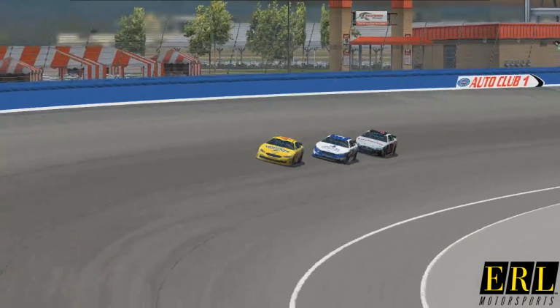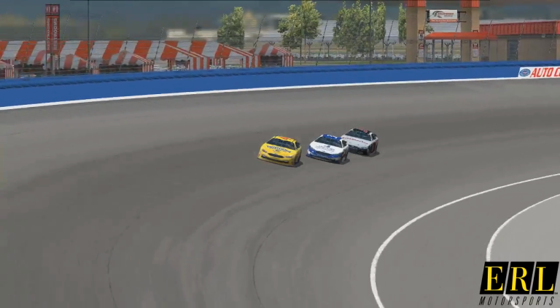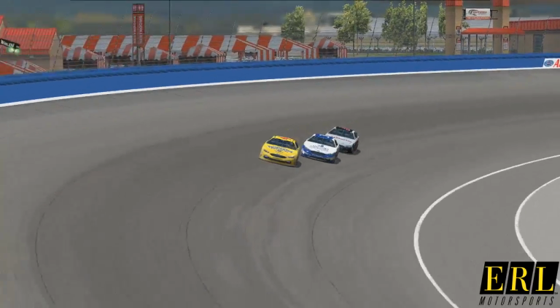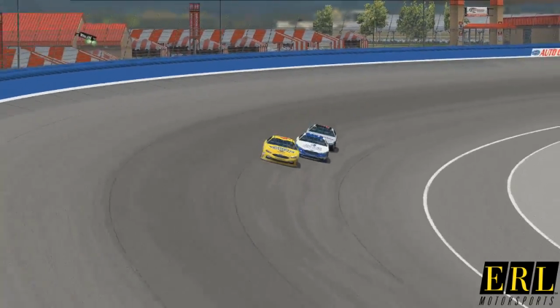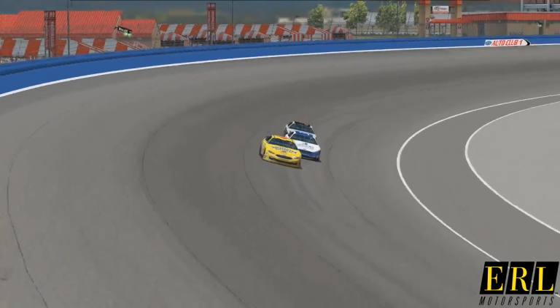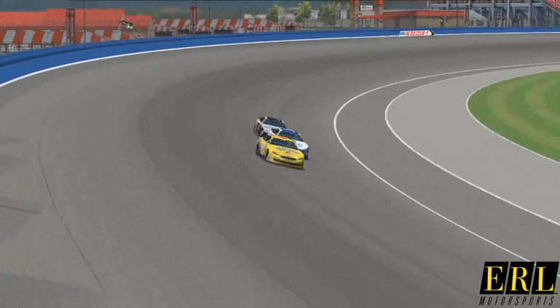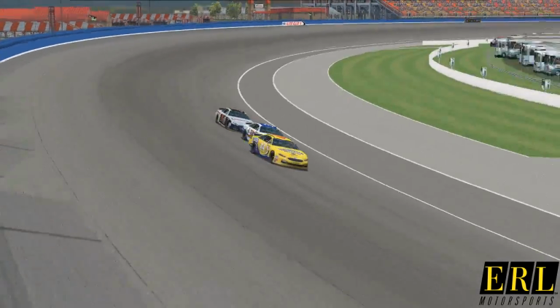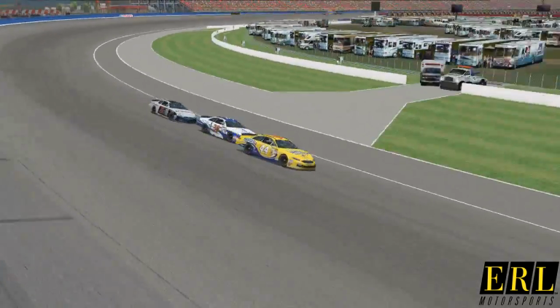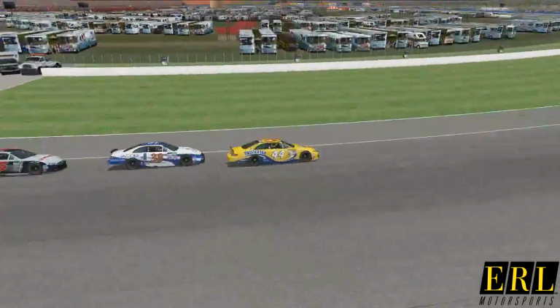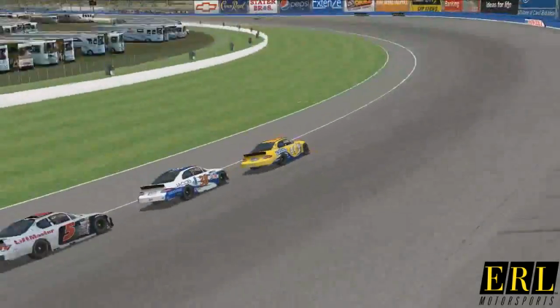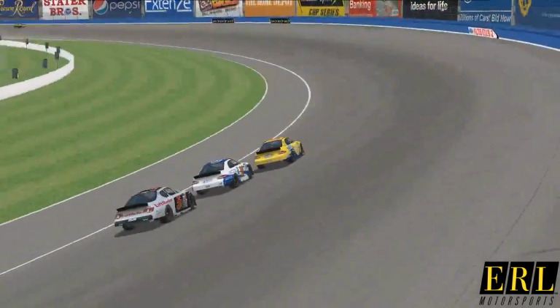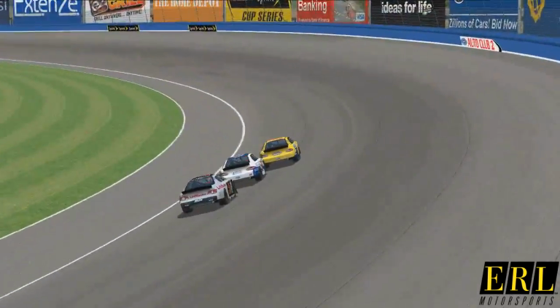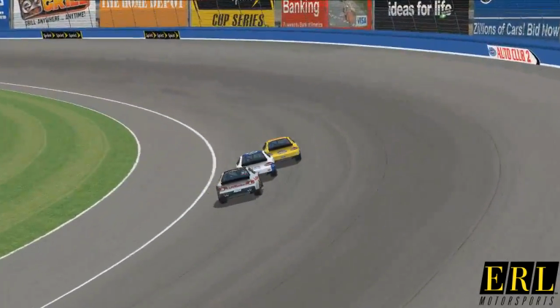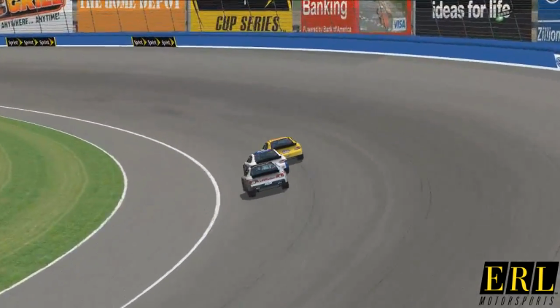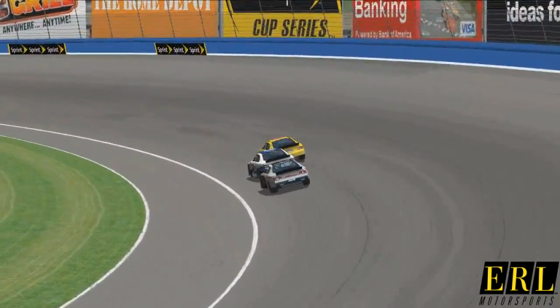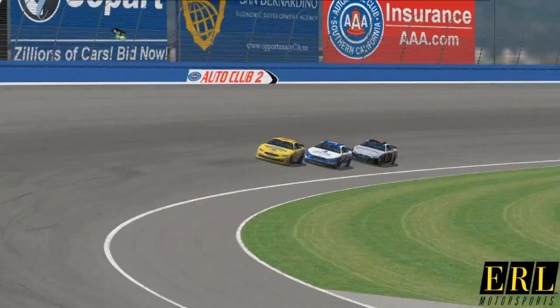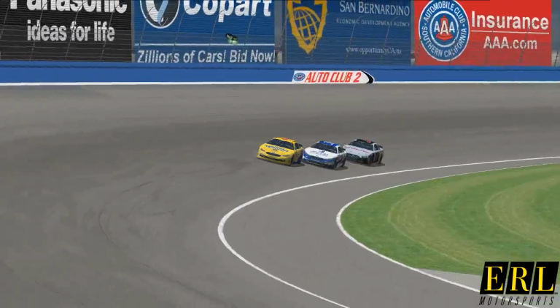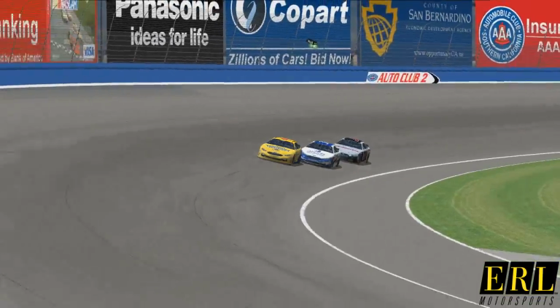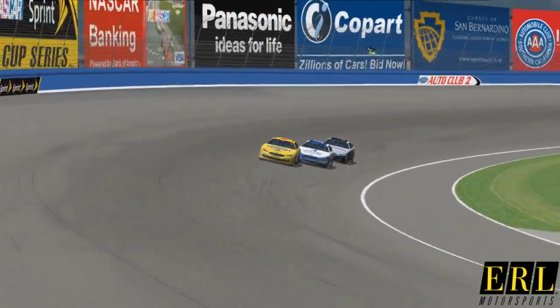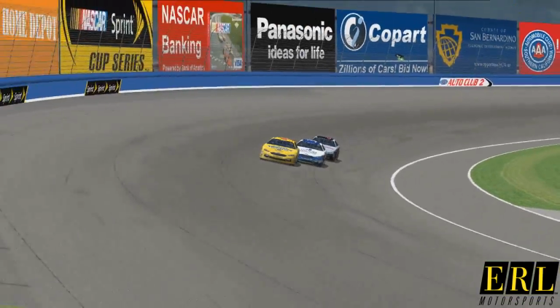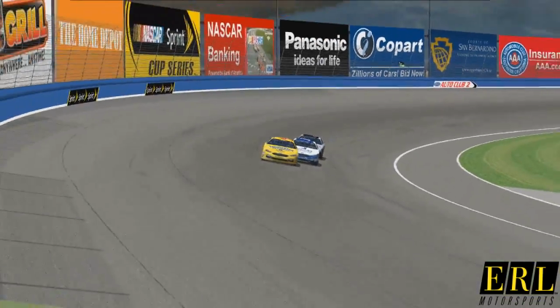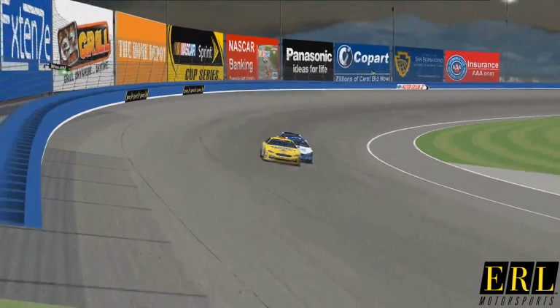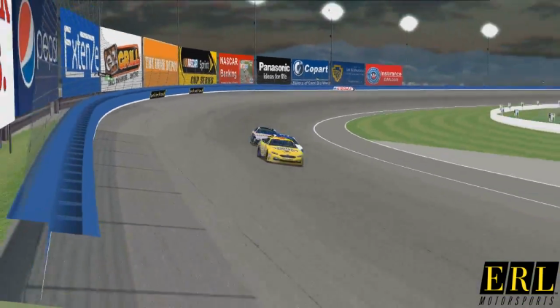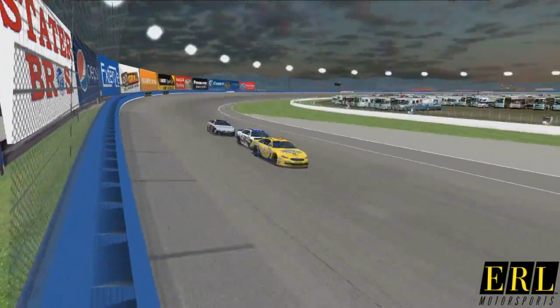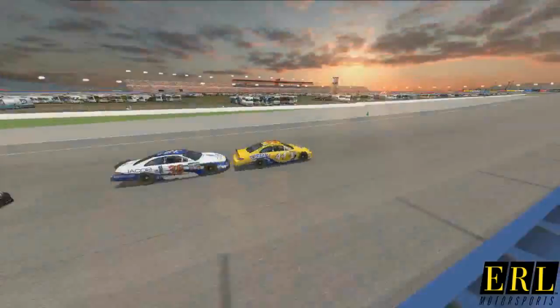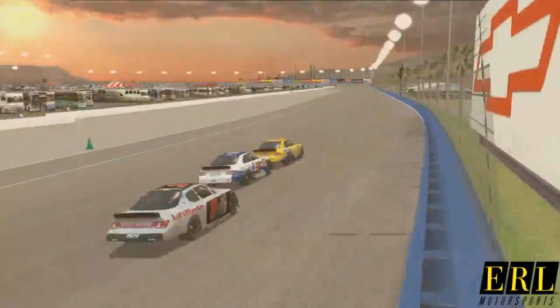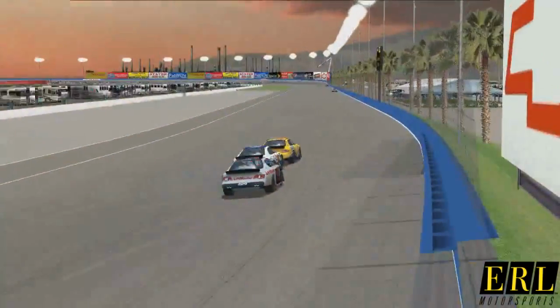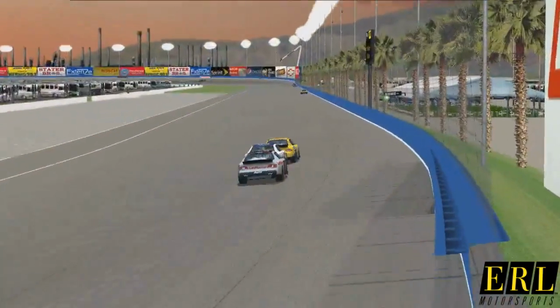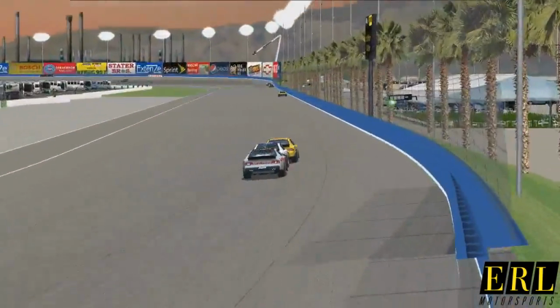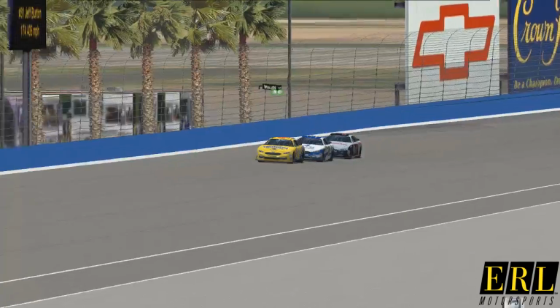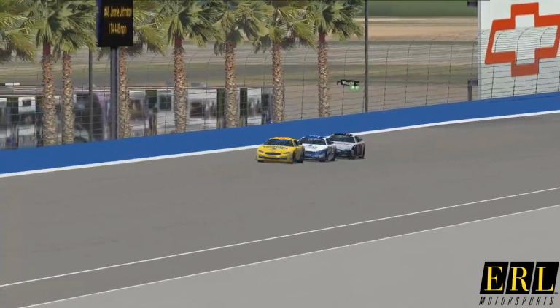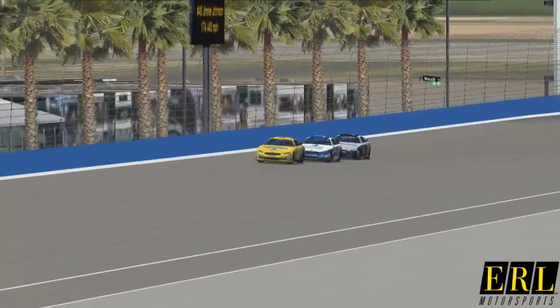Hello ladies and gentlemen, and welcome here to Under Armour Pro Series Tested from Auto Club.